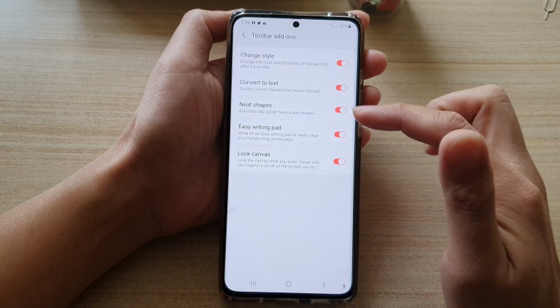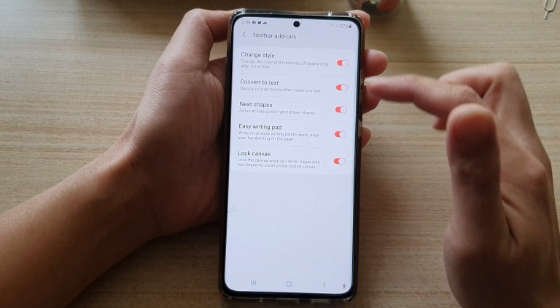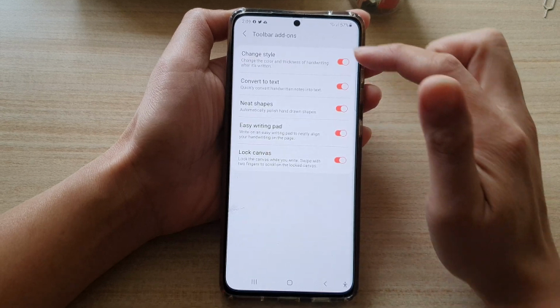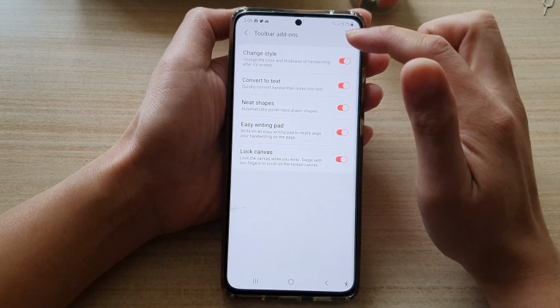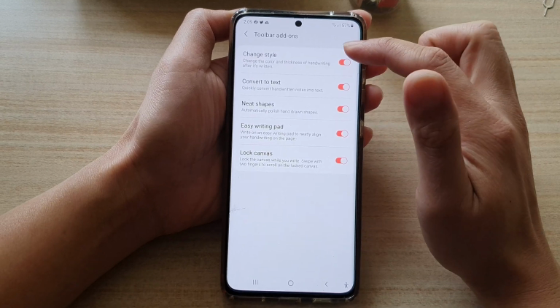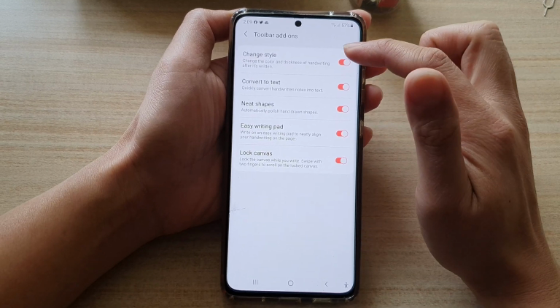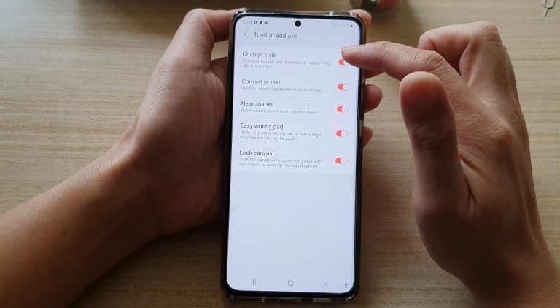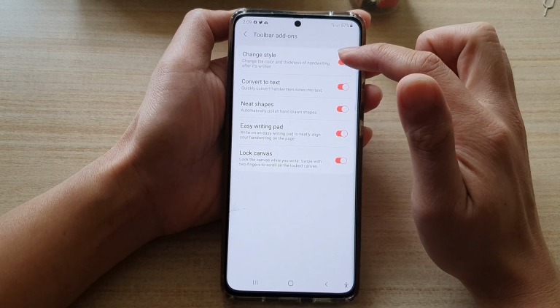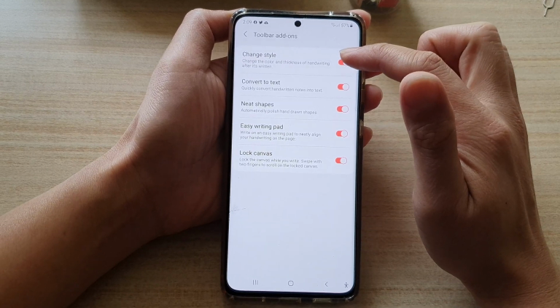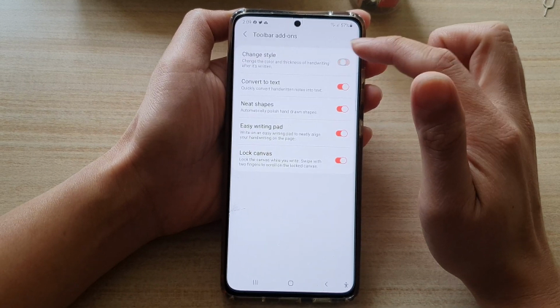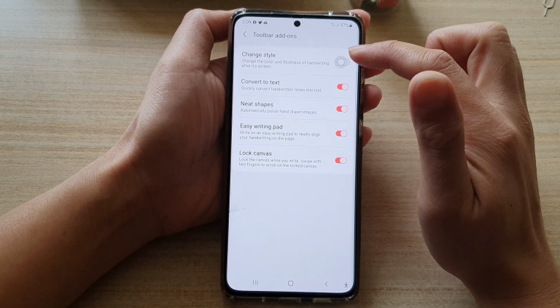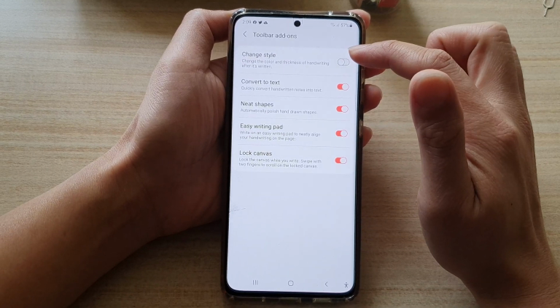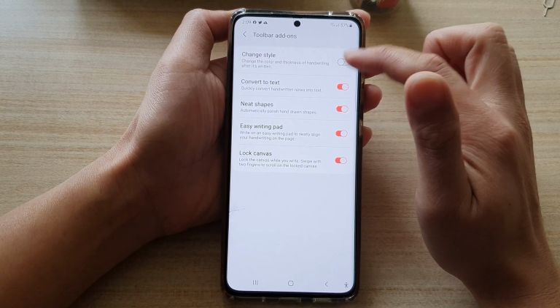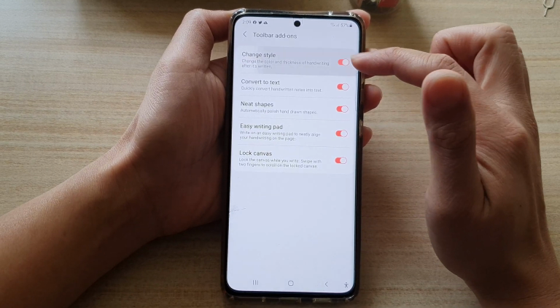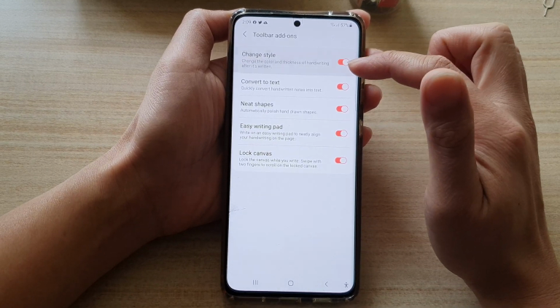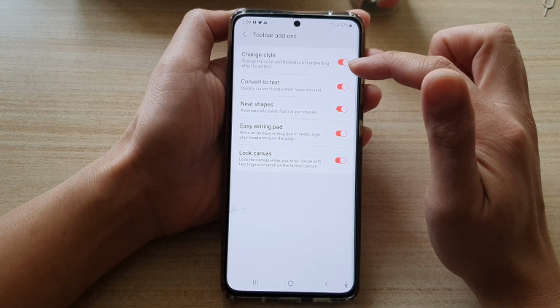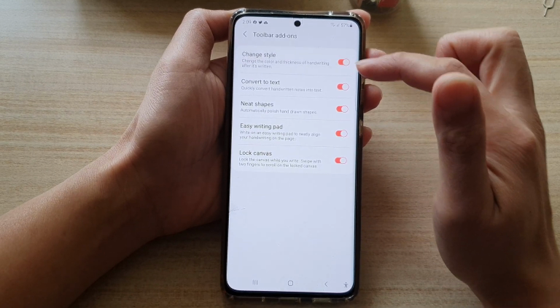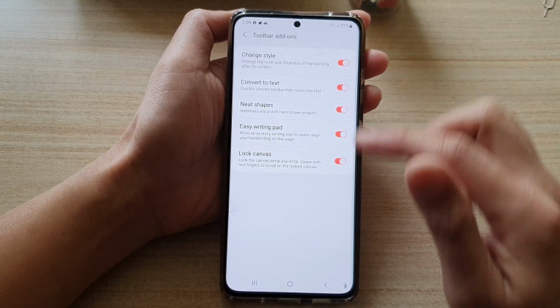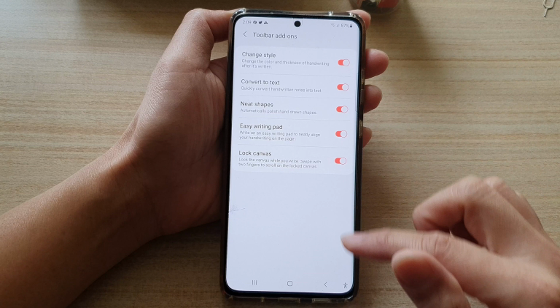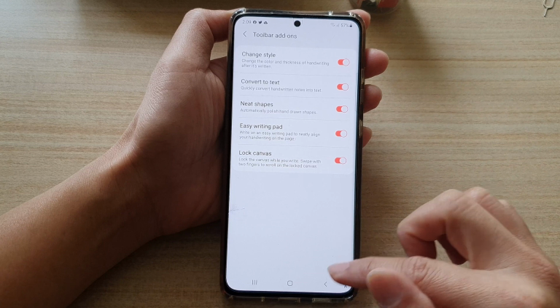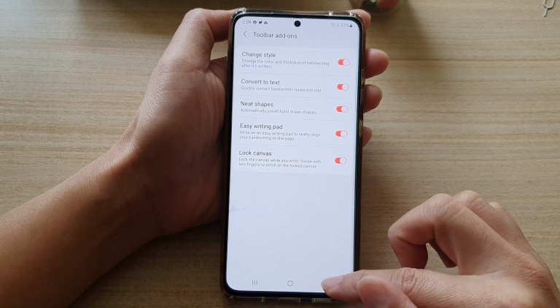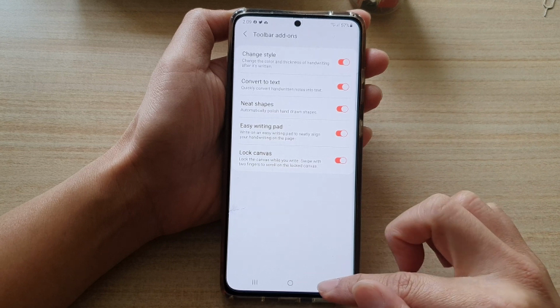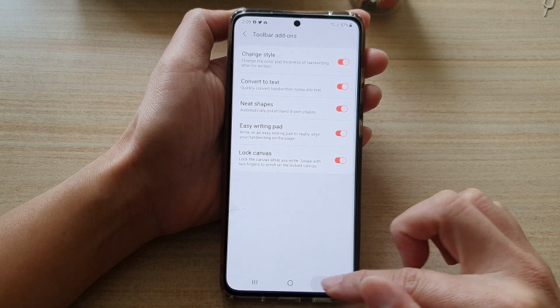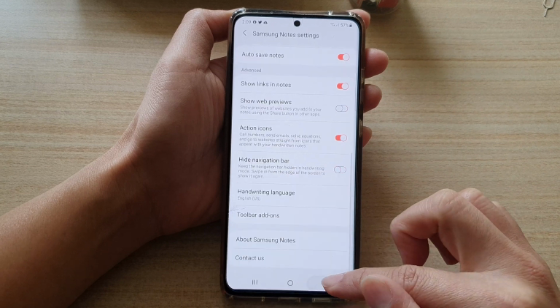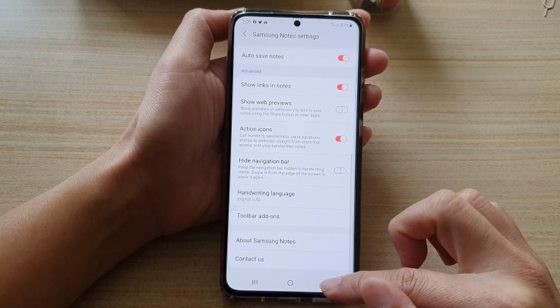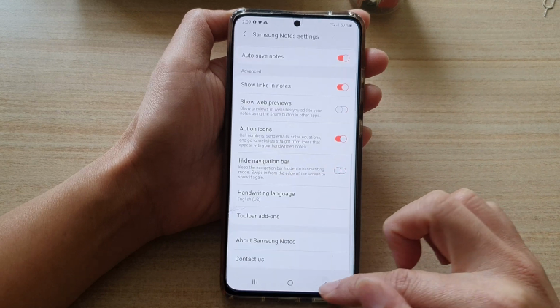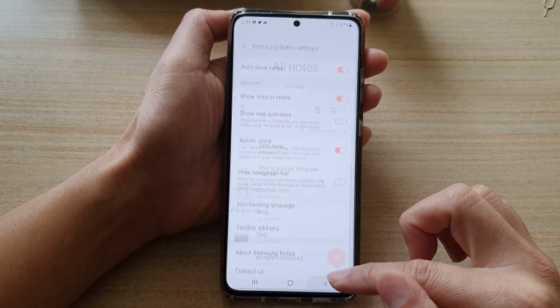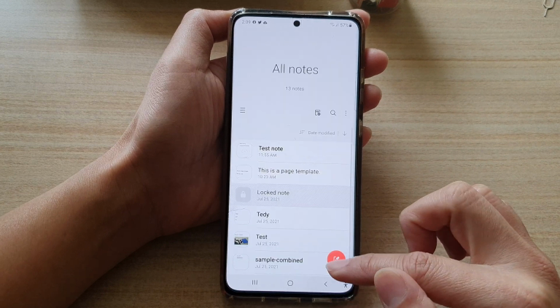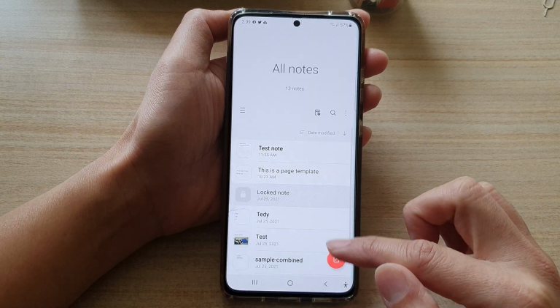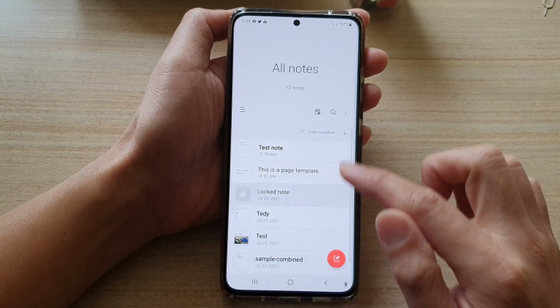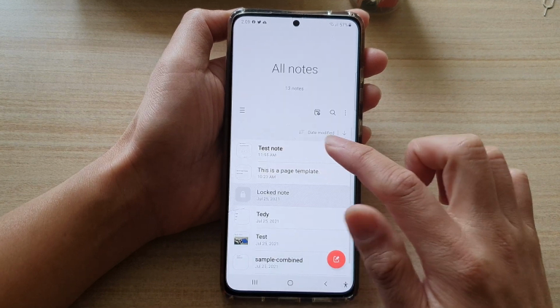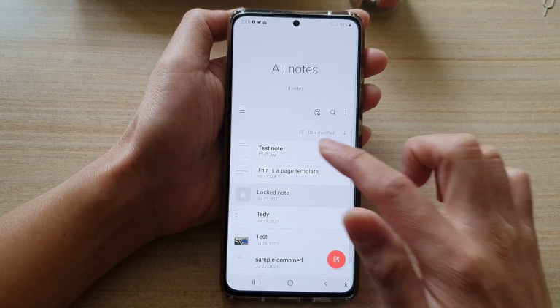Make sure that you switch on Change Style. Once that is done, let's go back to the note.